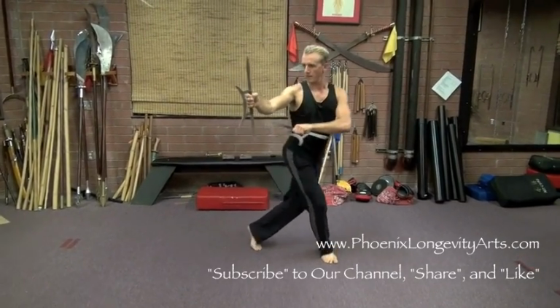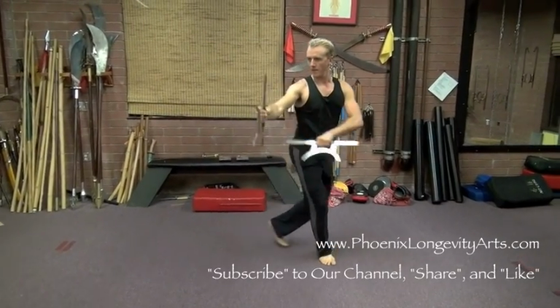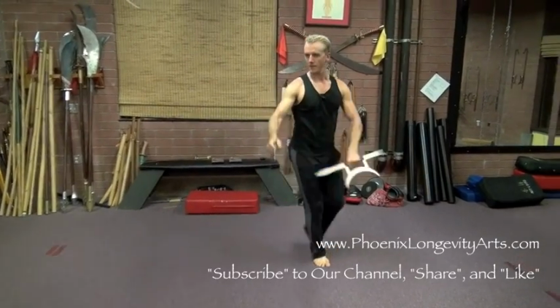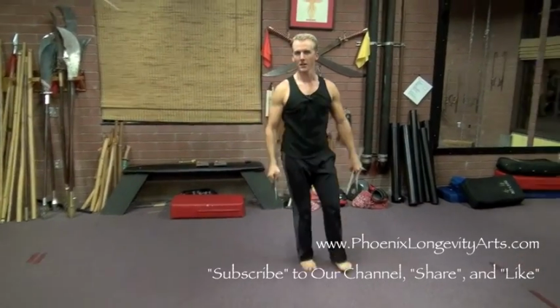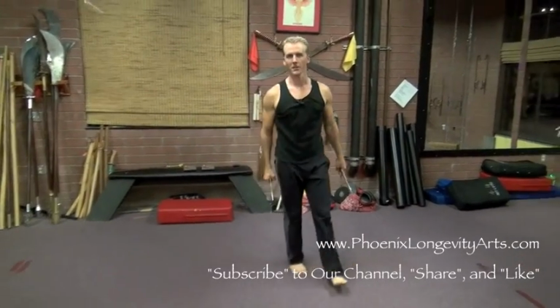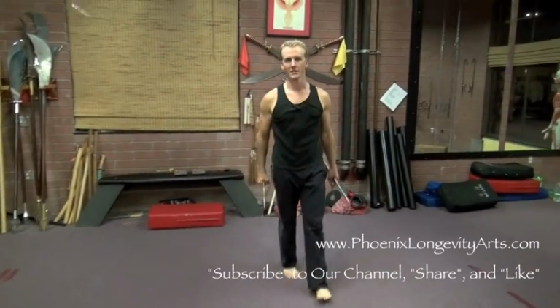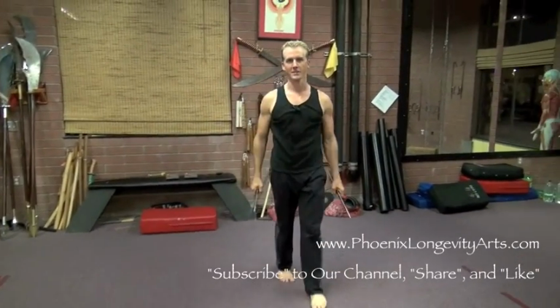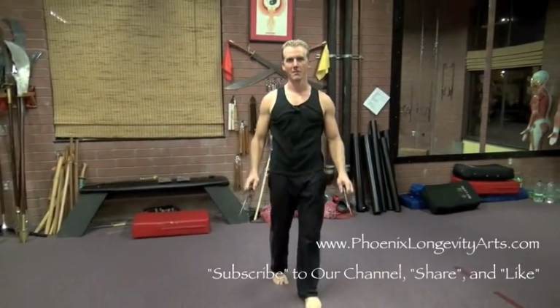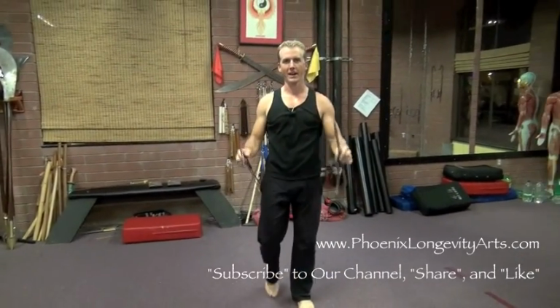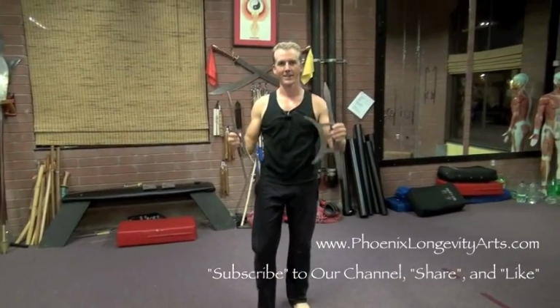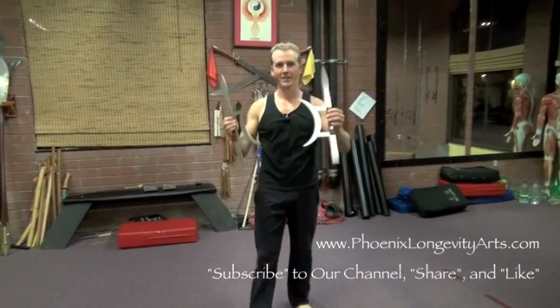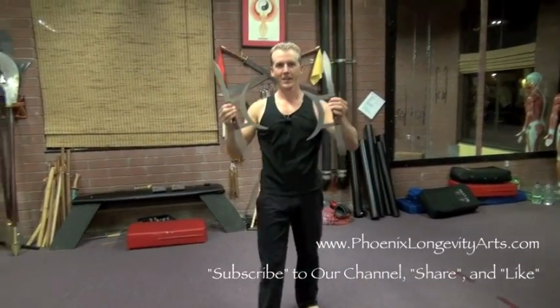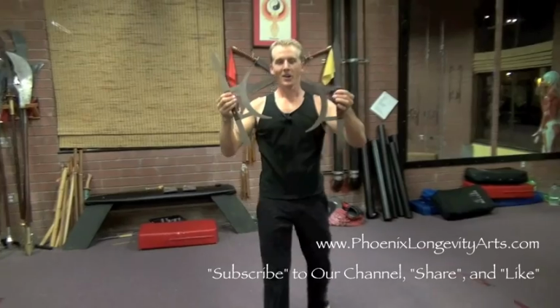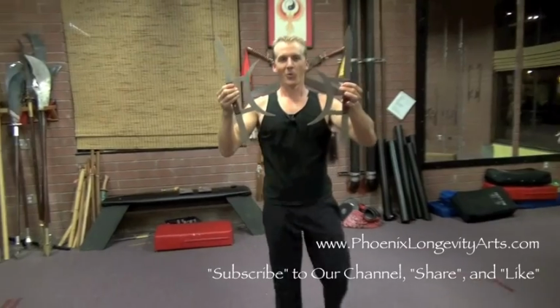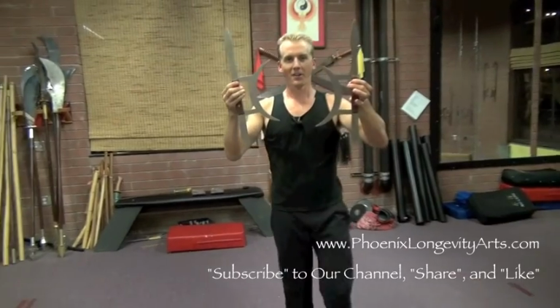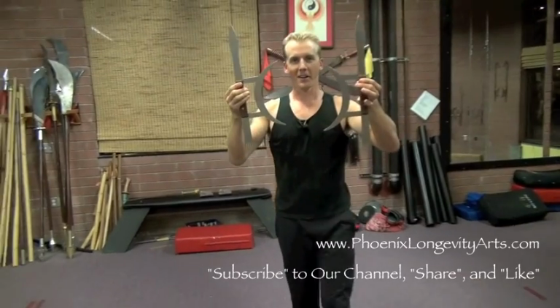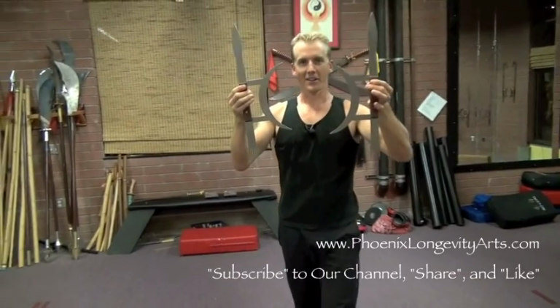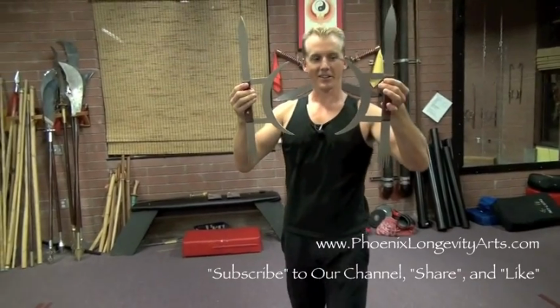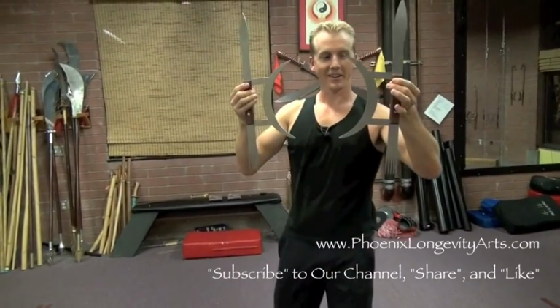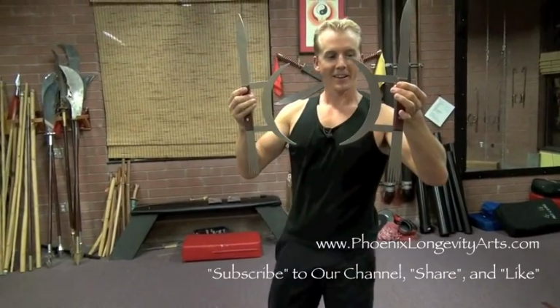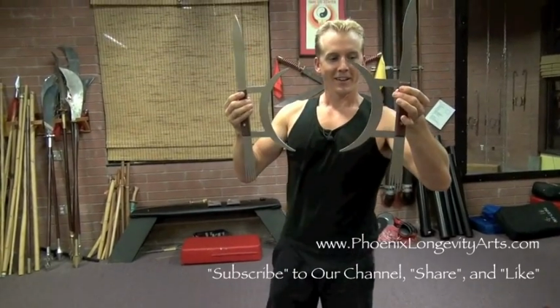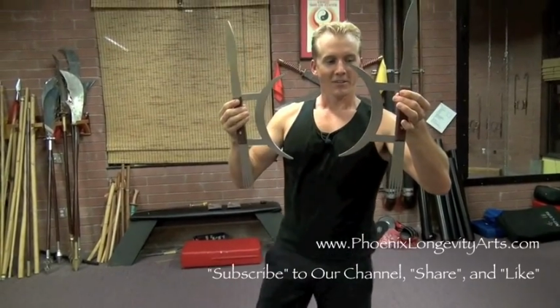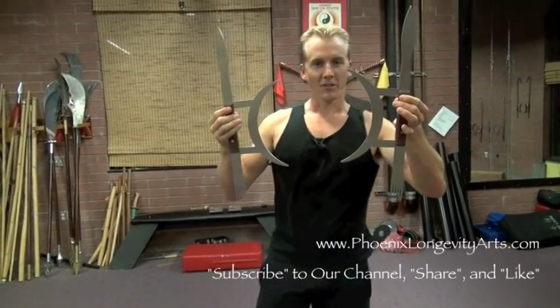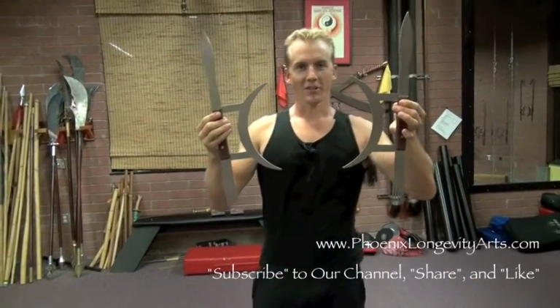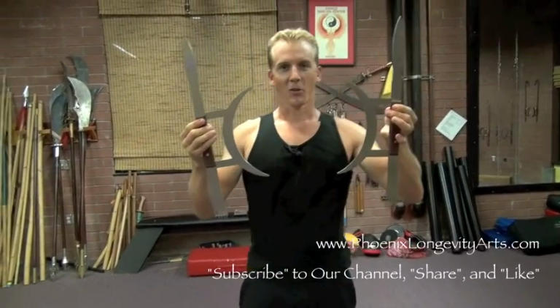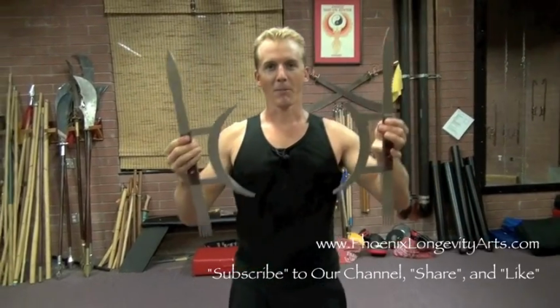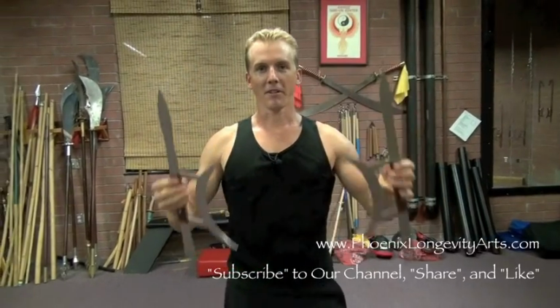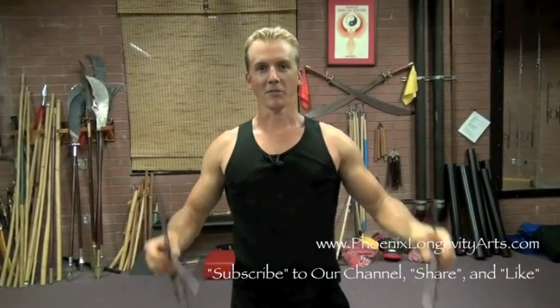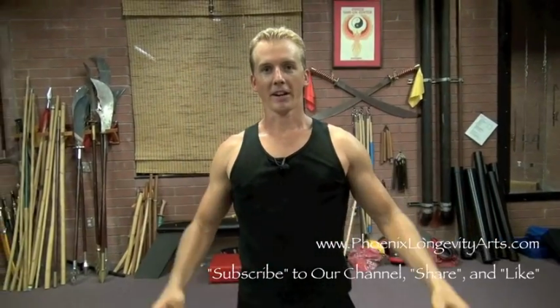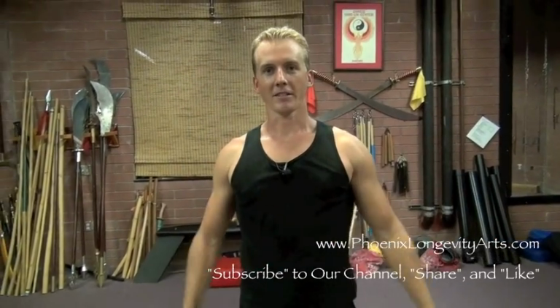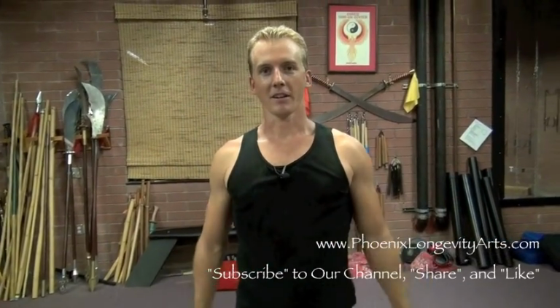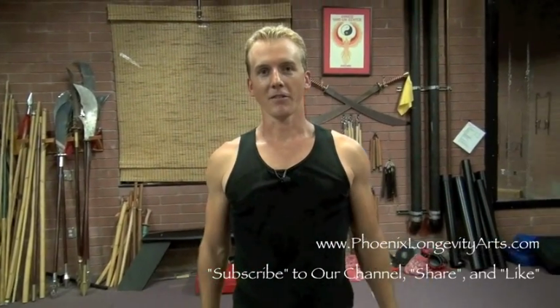So not only is this a badass wall decoration — it's a traditional weapon from Chinese Kung Fu.